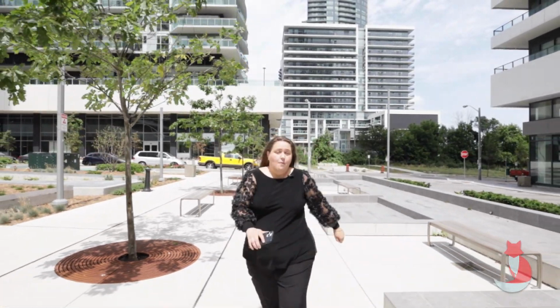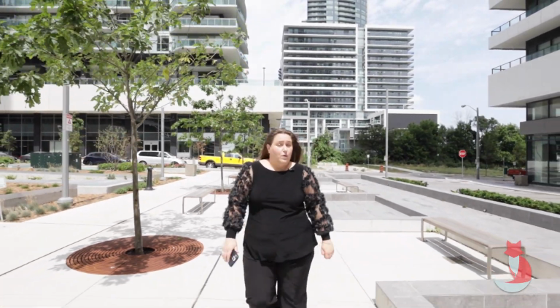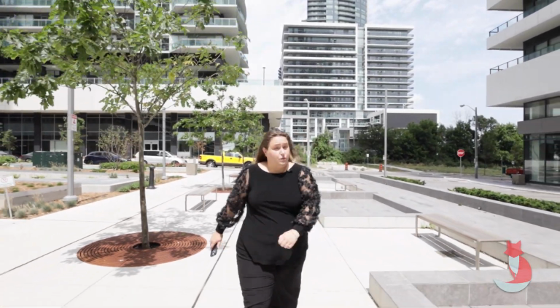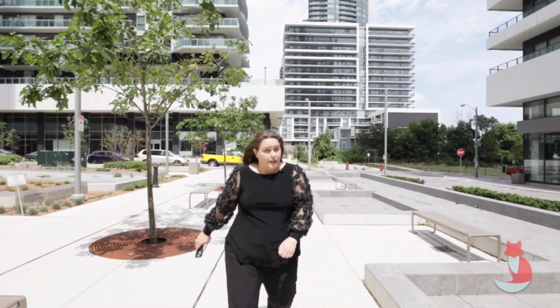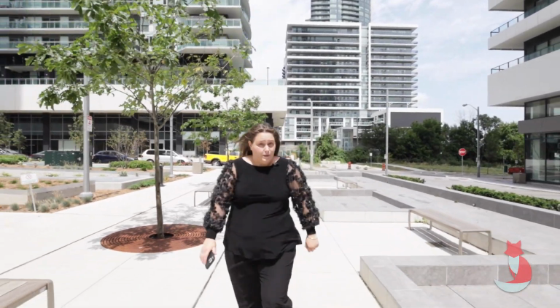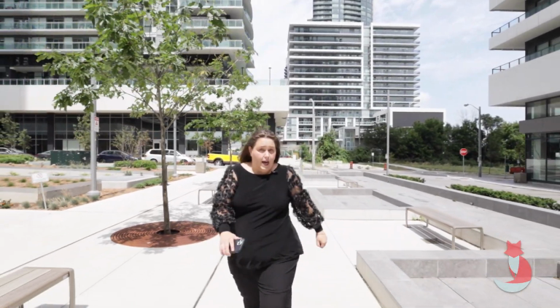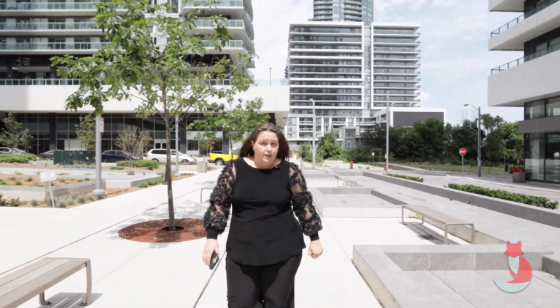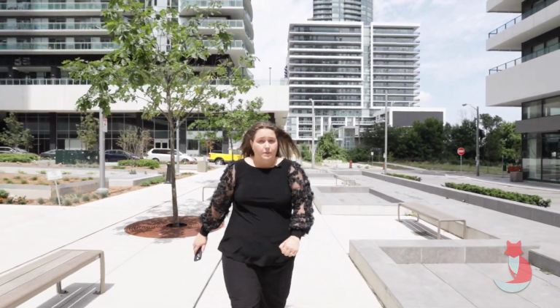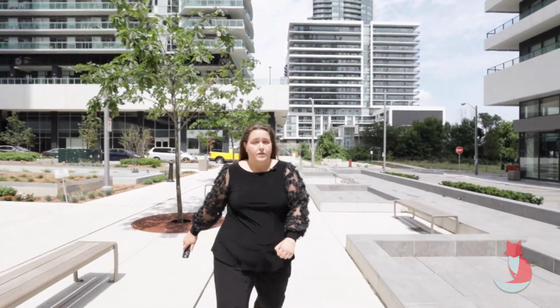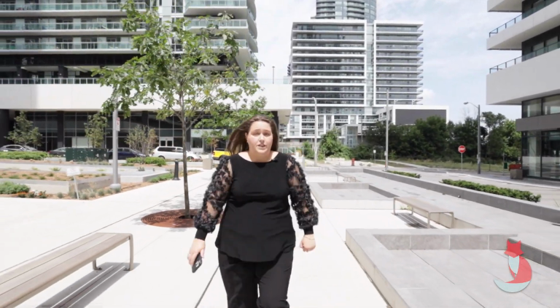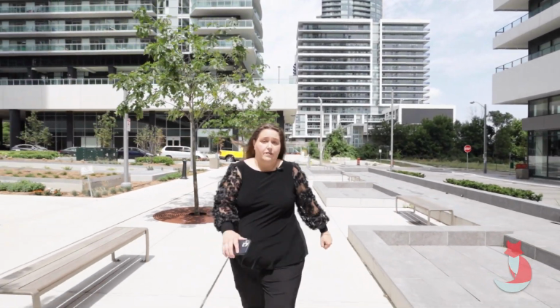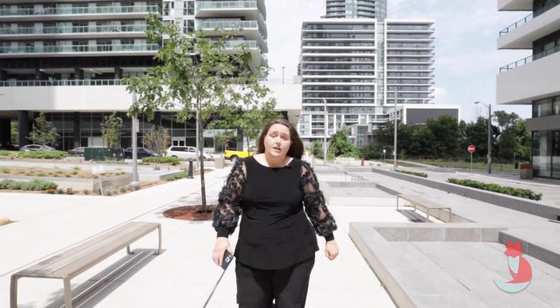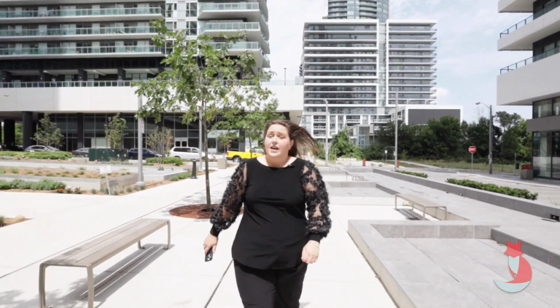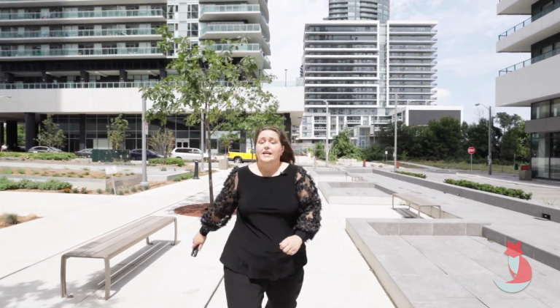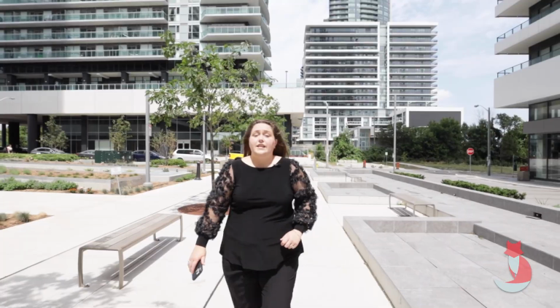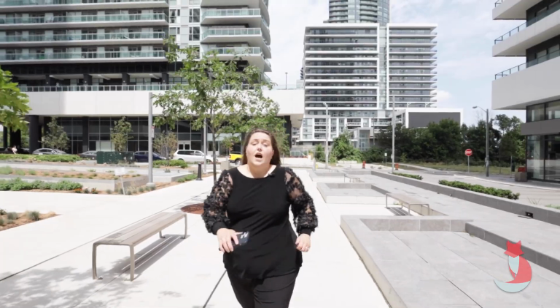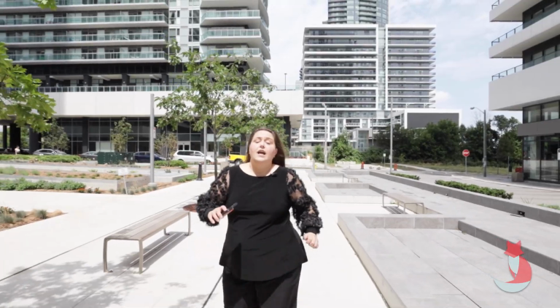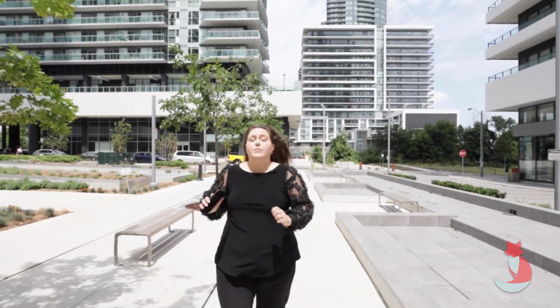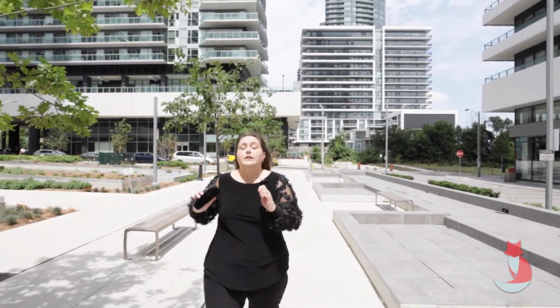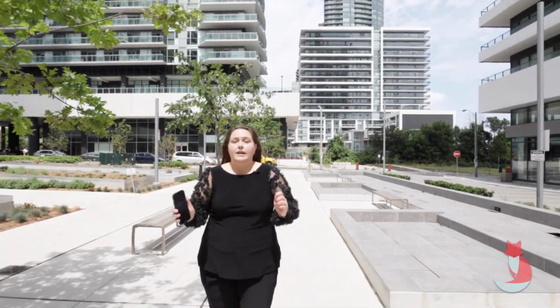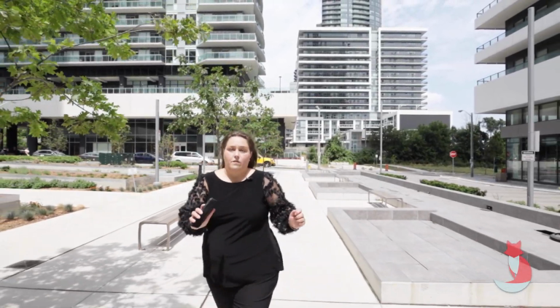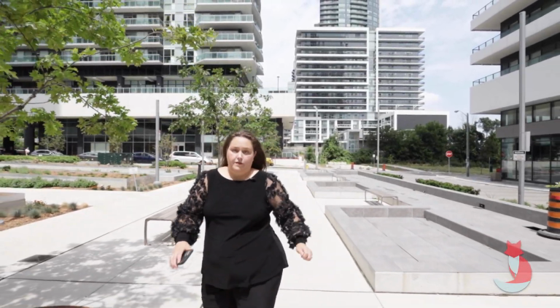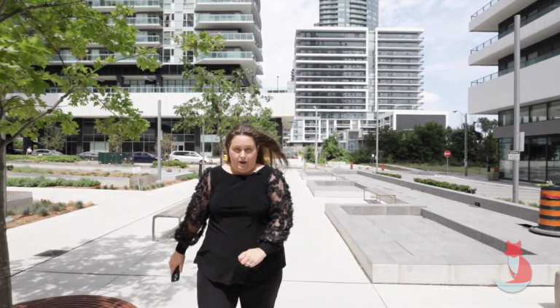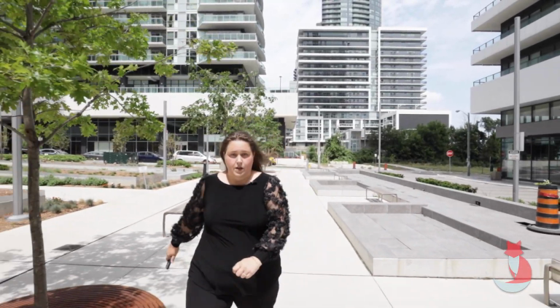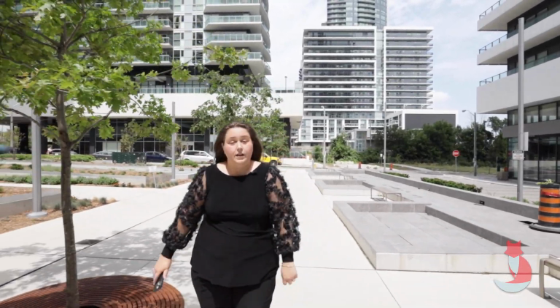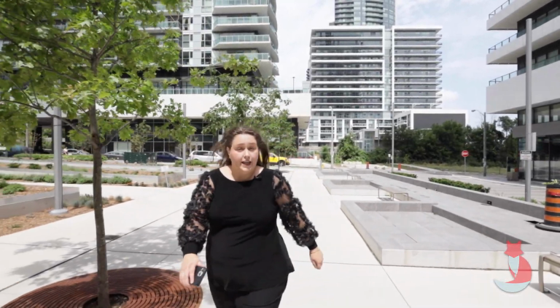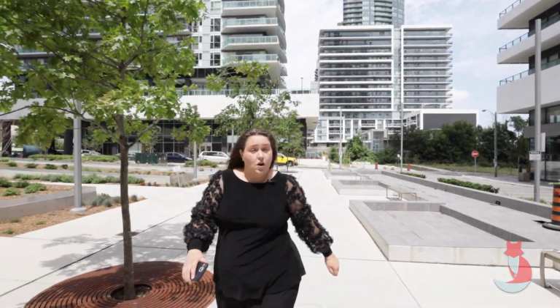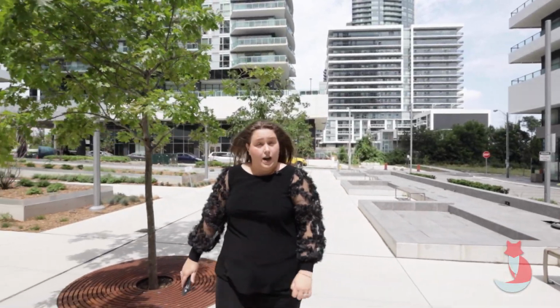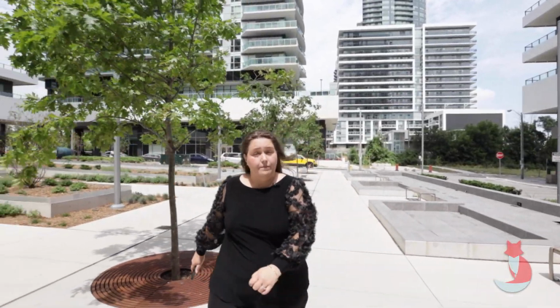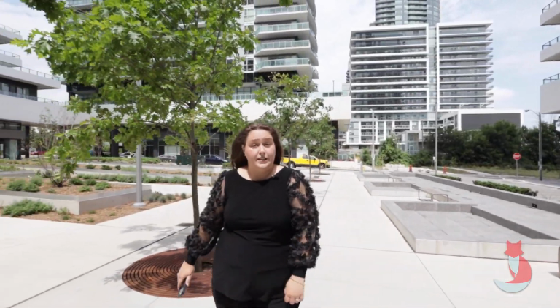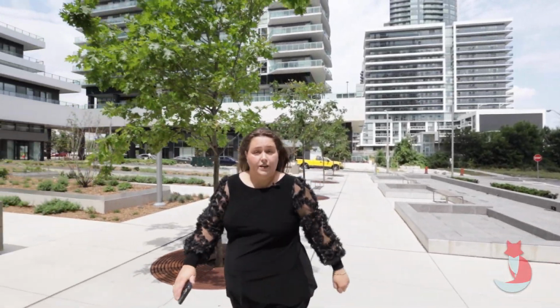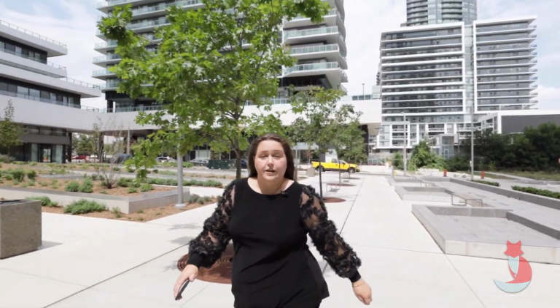But what's really spectacular about this unit is the unbelievable view. Let's go on up and take a look.